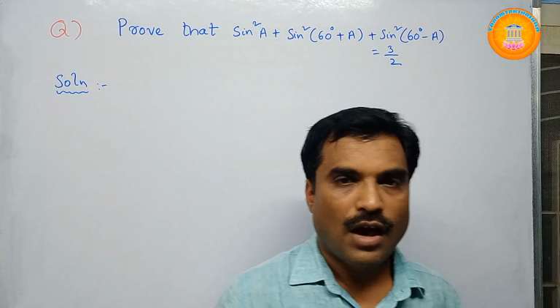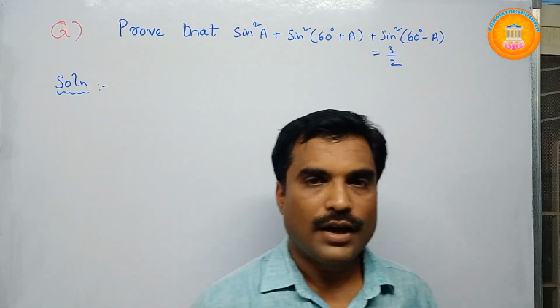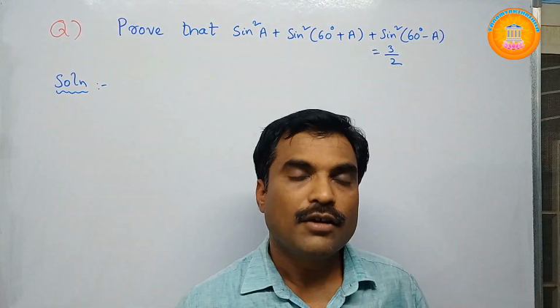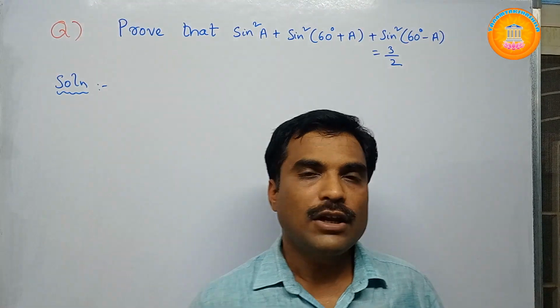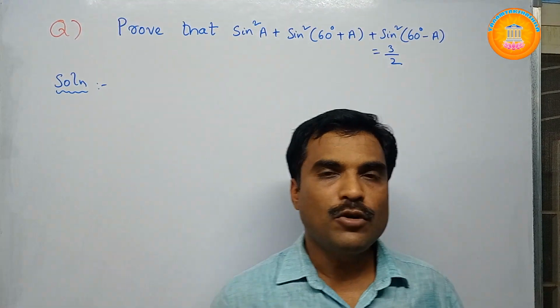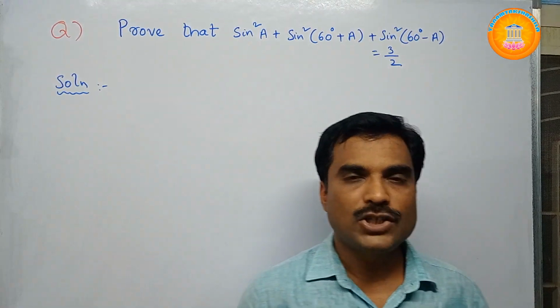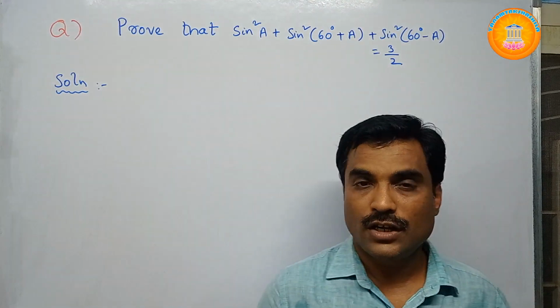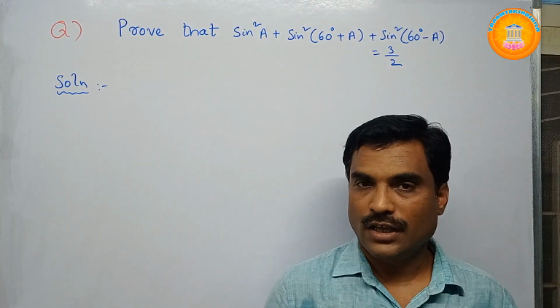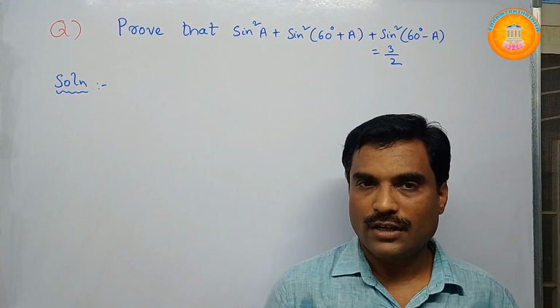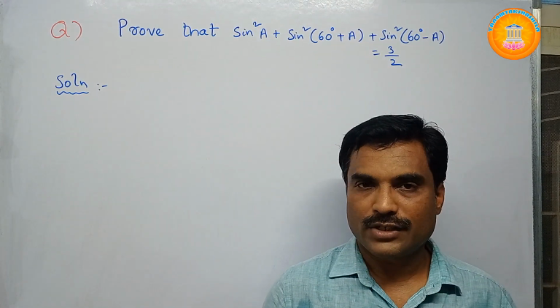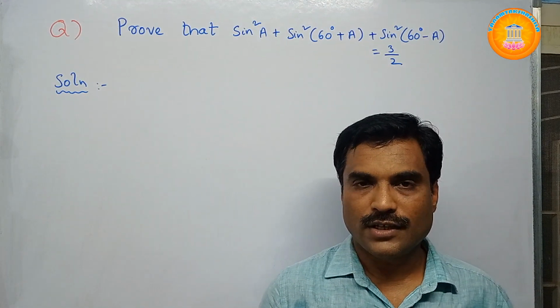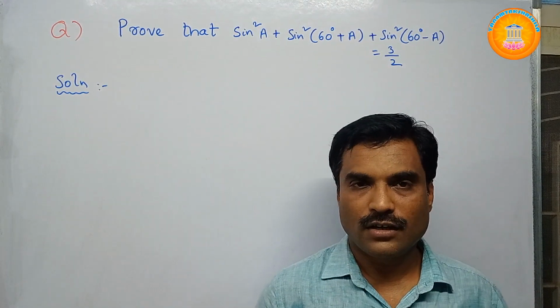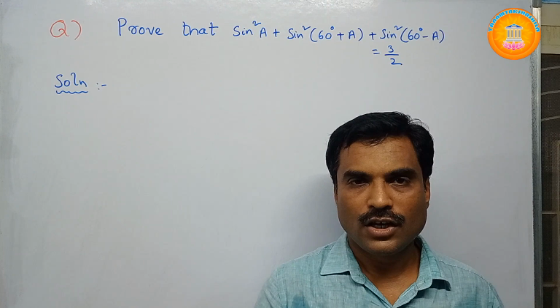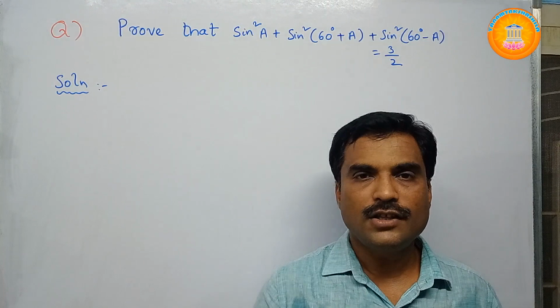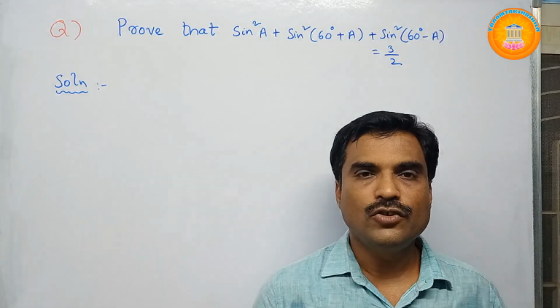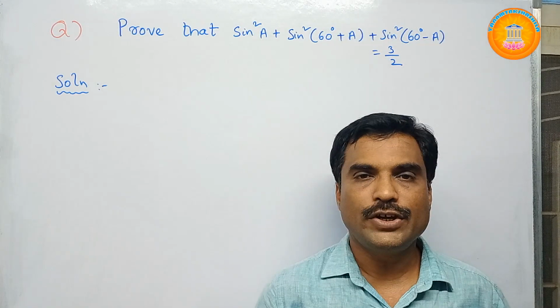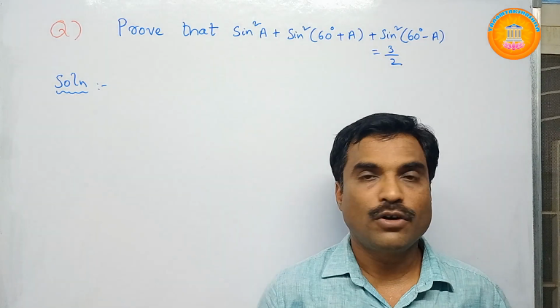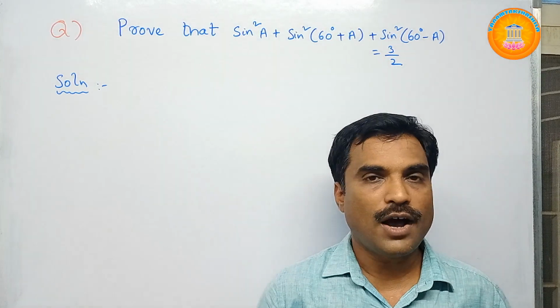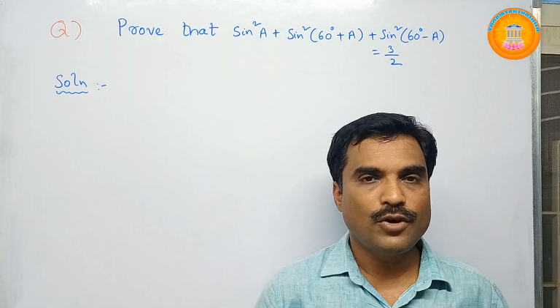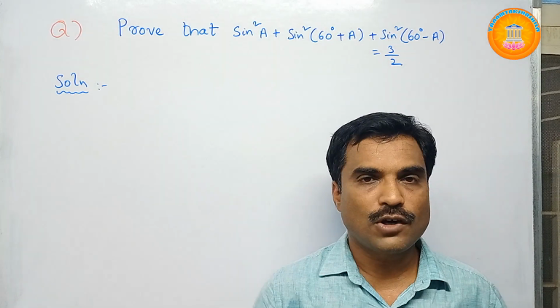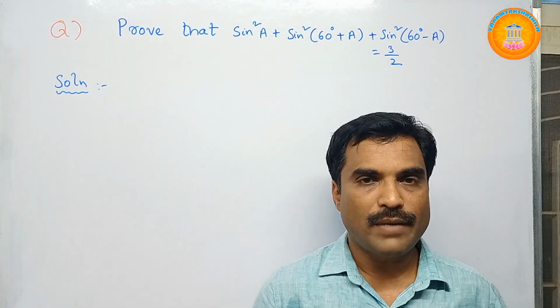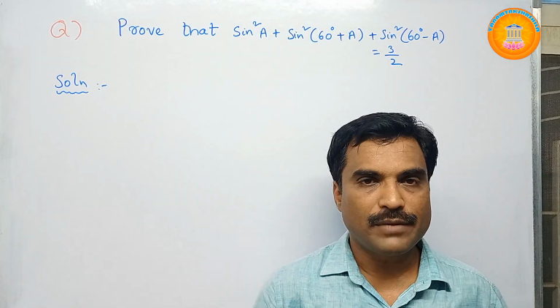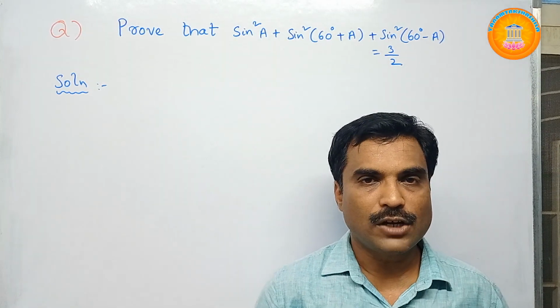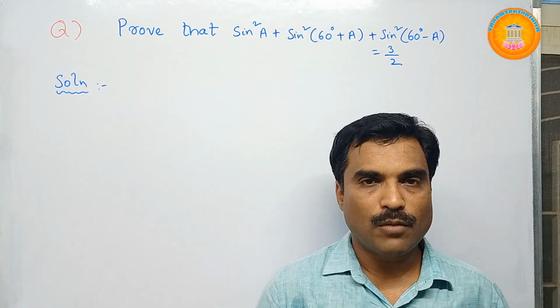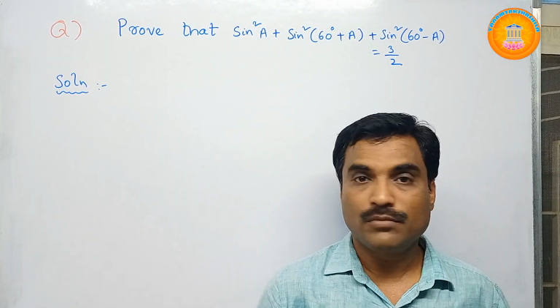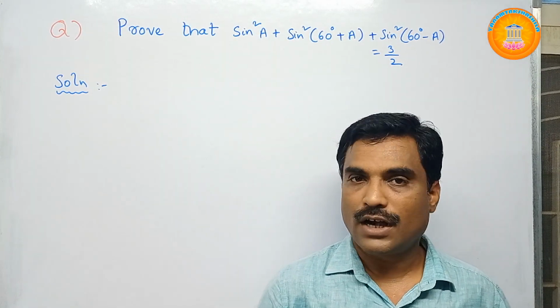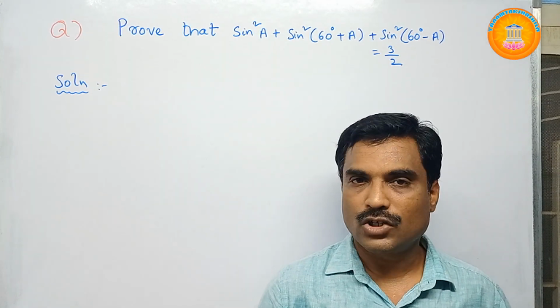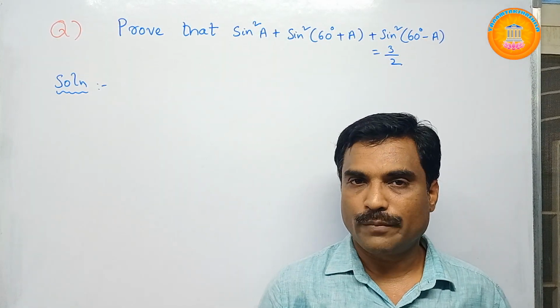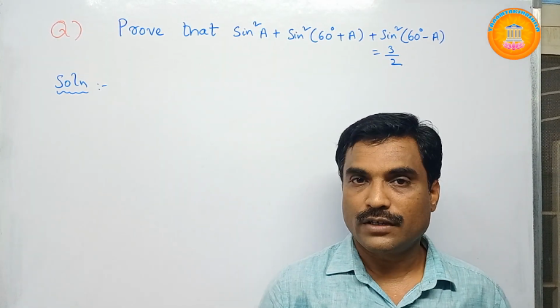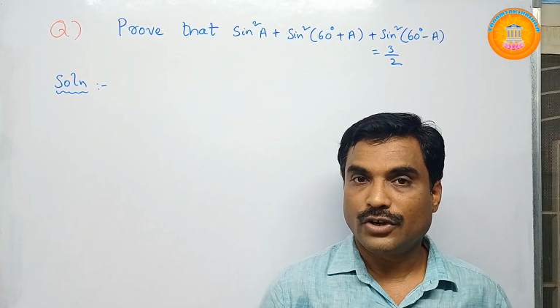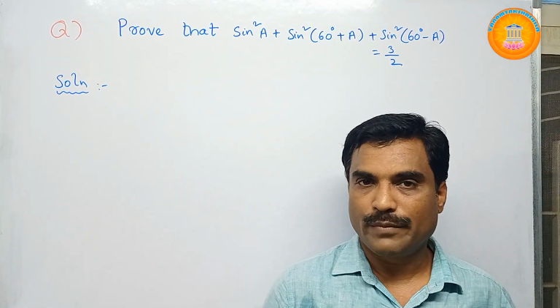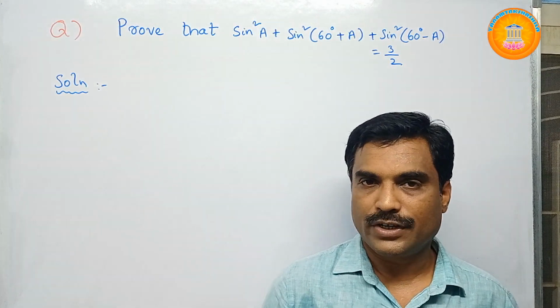Hi, welcome to my channel Yanam Takshasila. In this new video, I am going to solve a mathematical problem under the topic trigonometry.